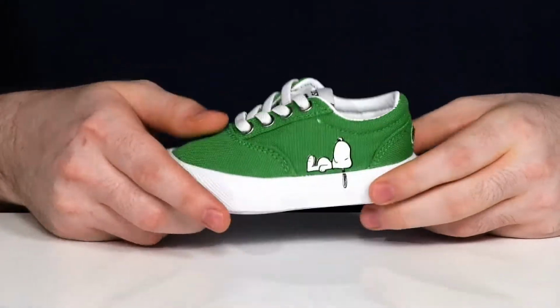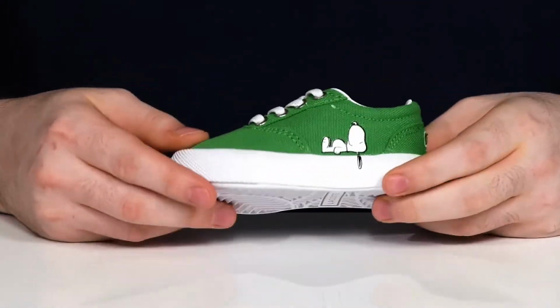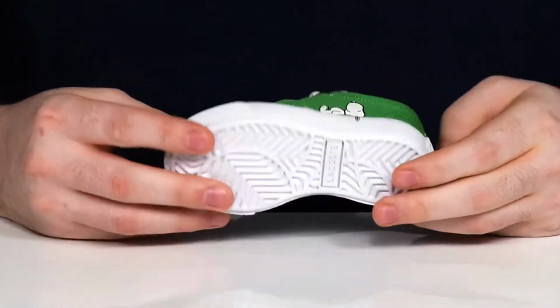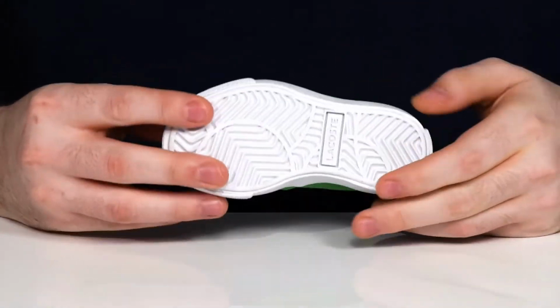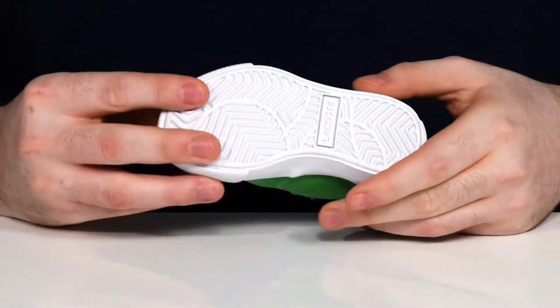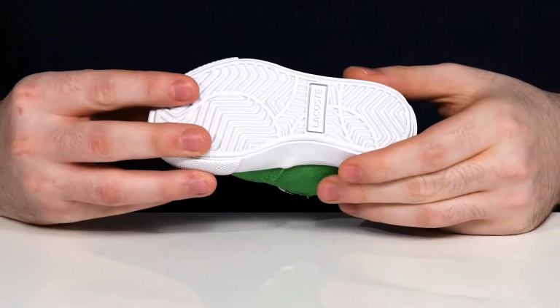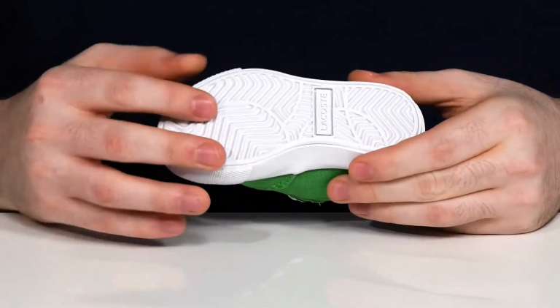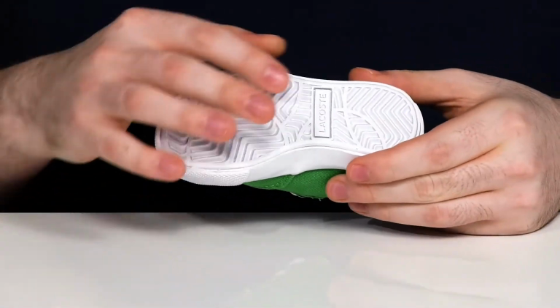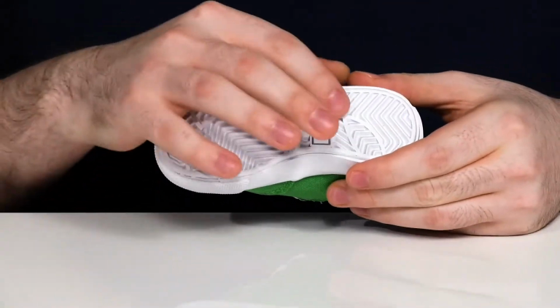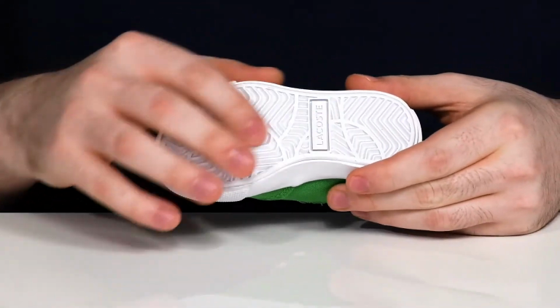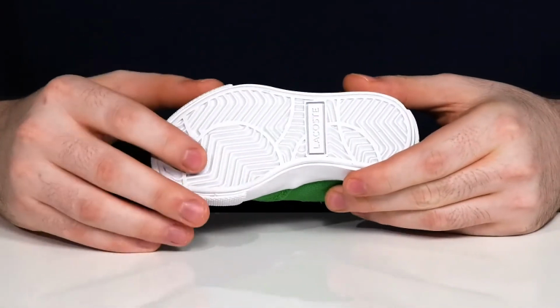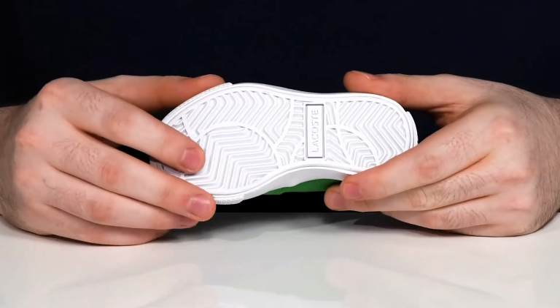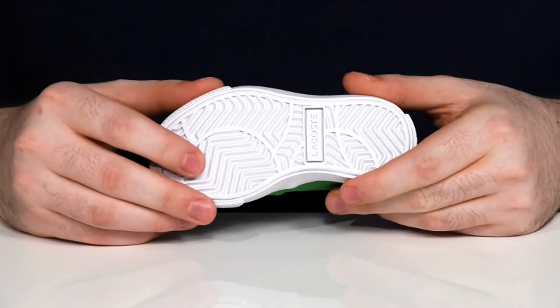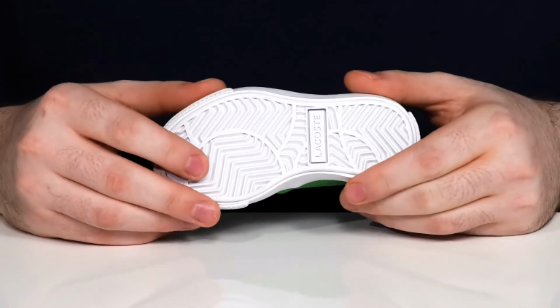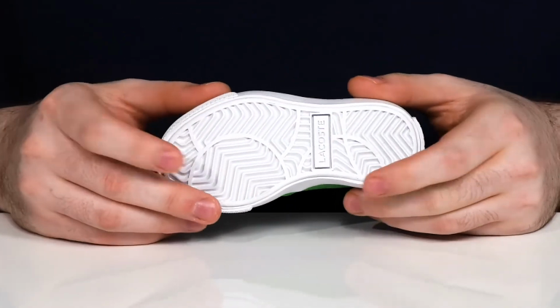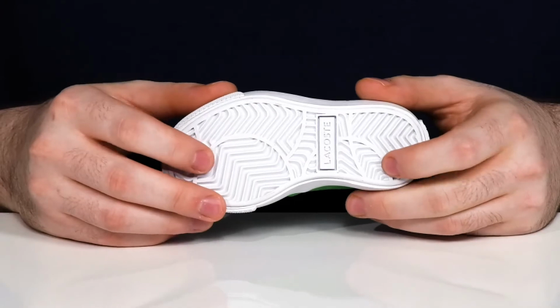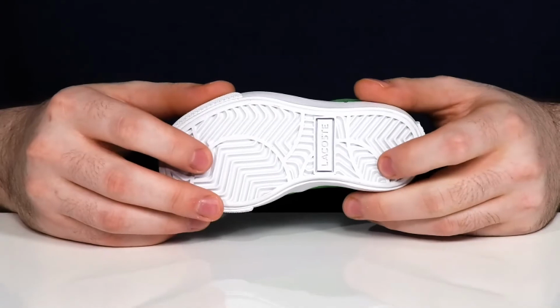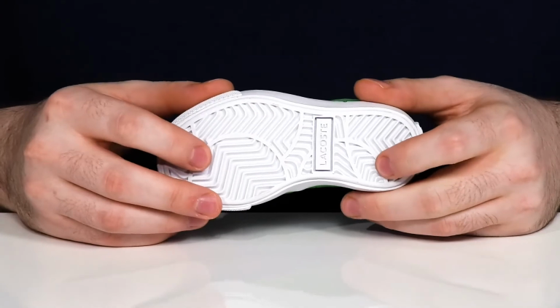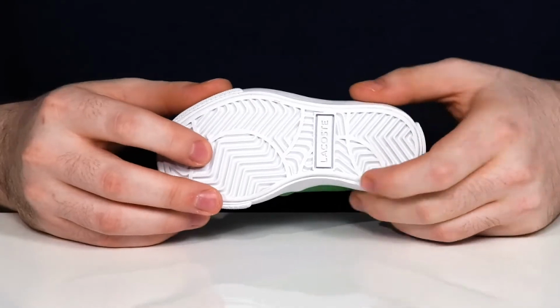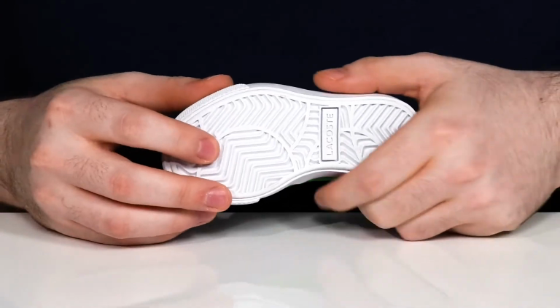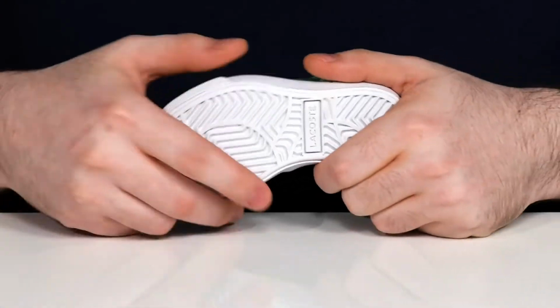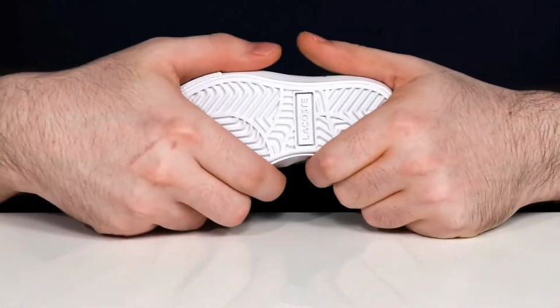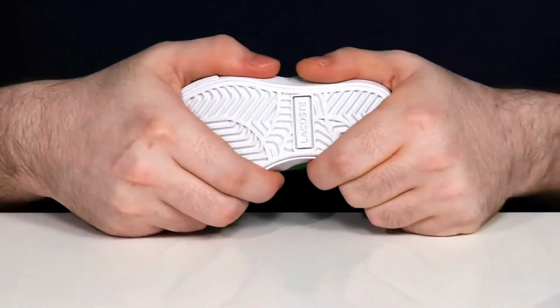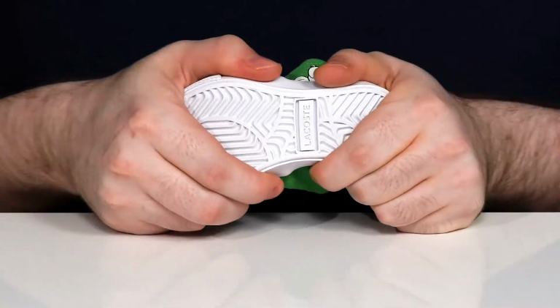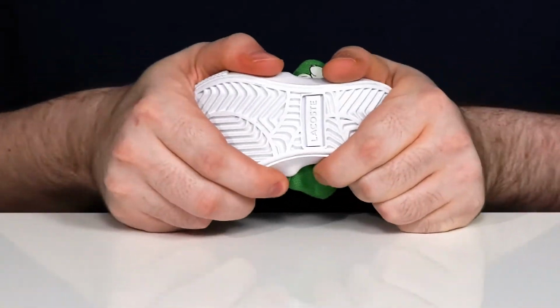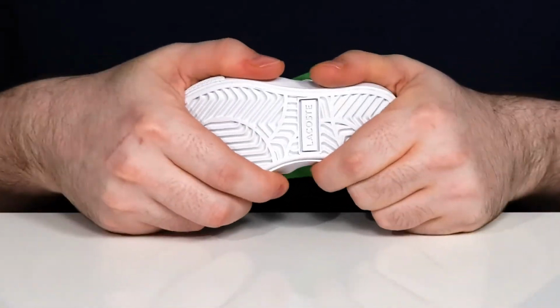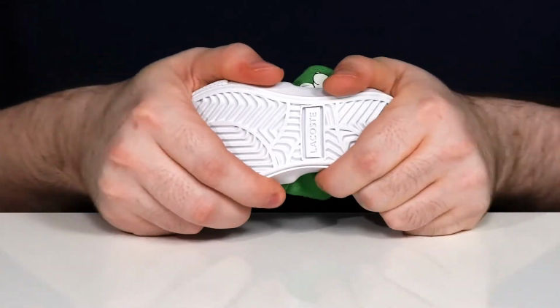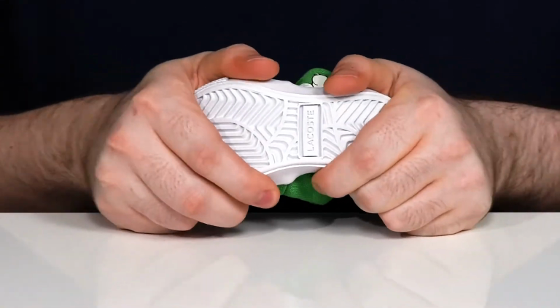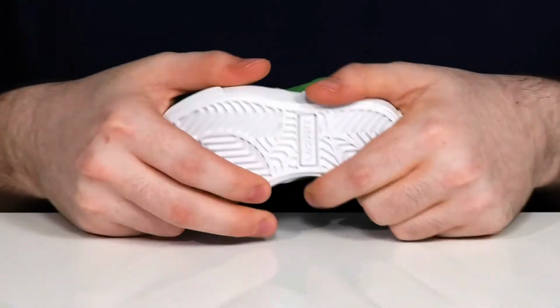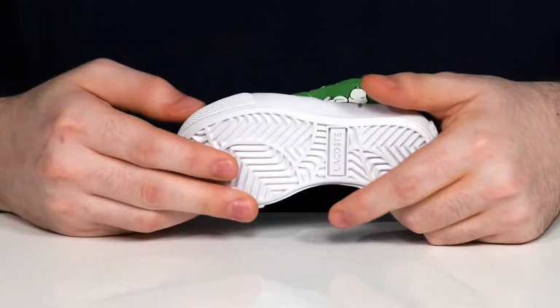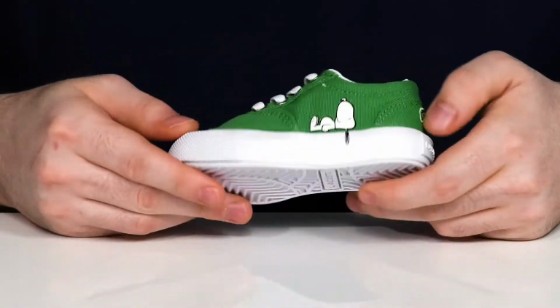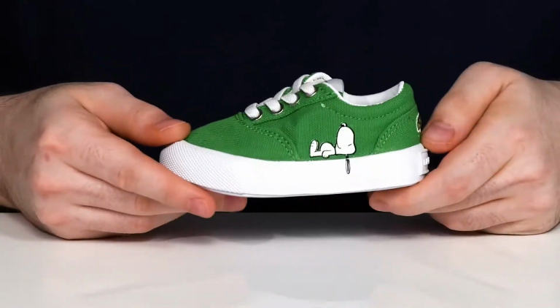It sits on top of a vulcanized rubber outsole with lots of grip, and it has plenty of flex as well.